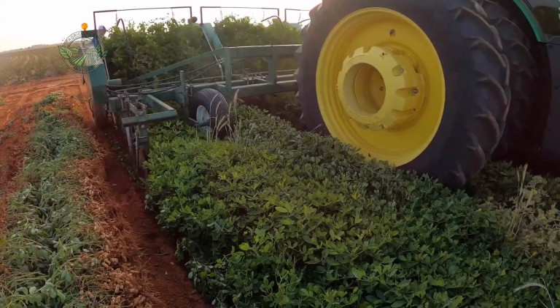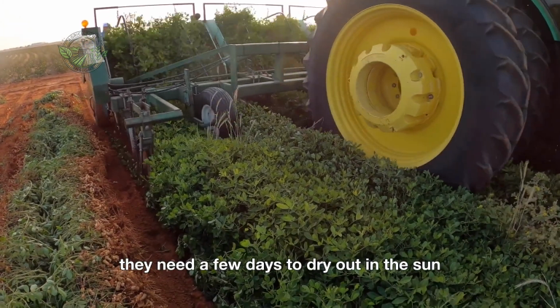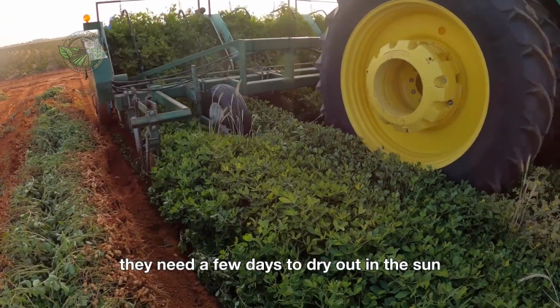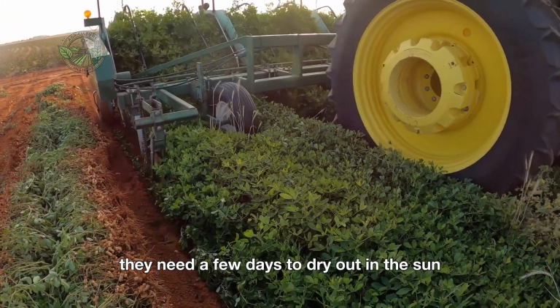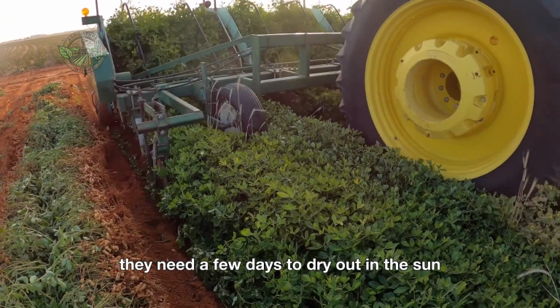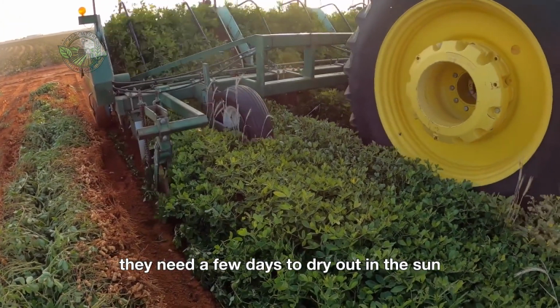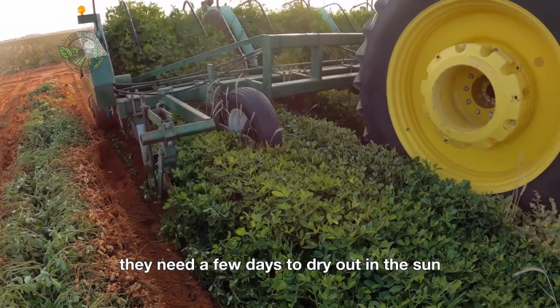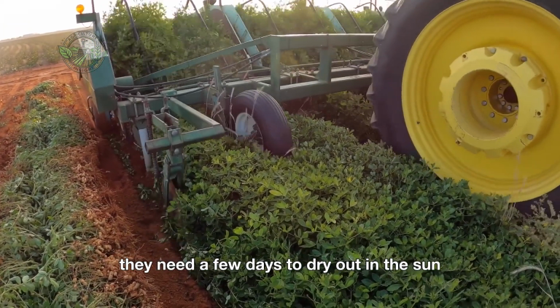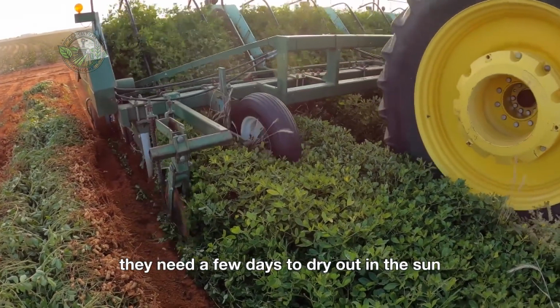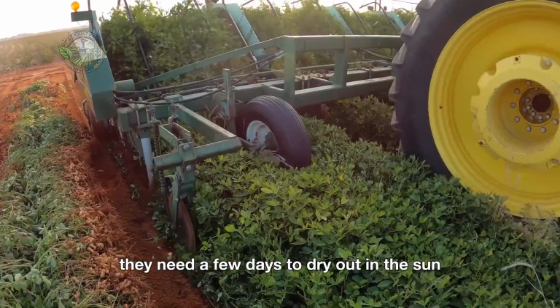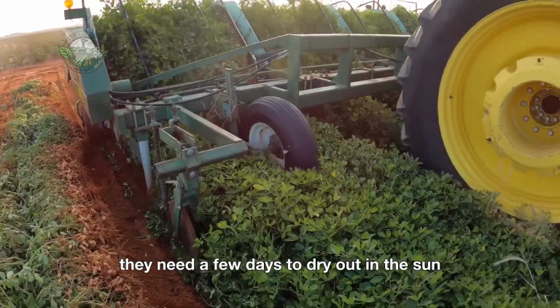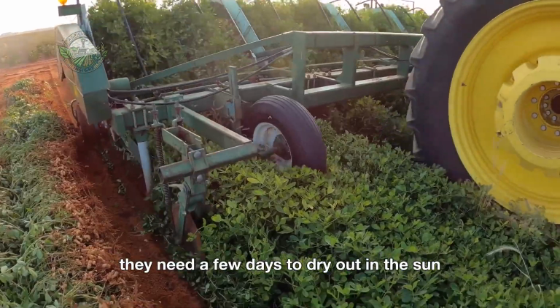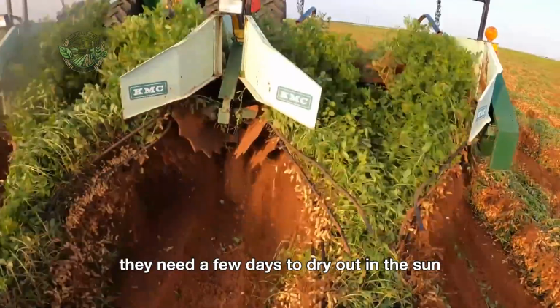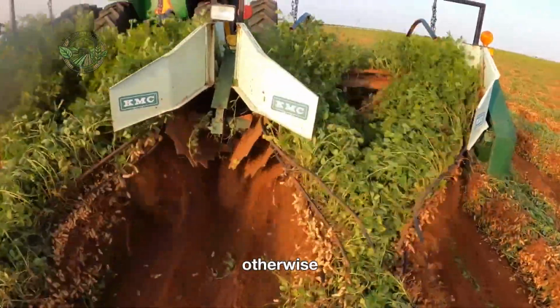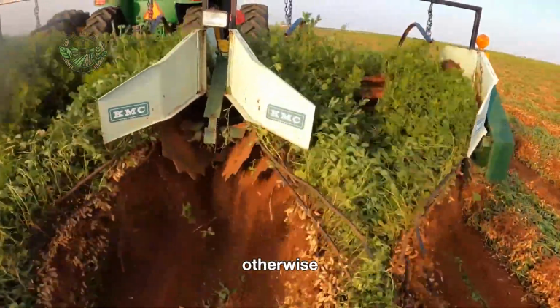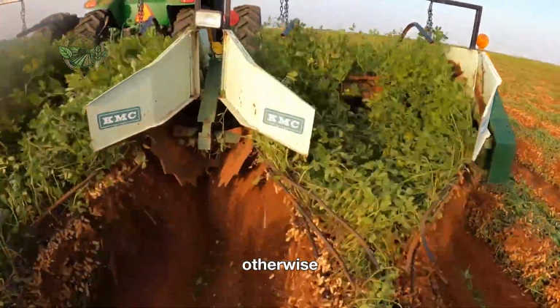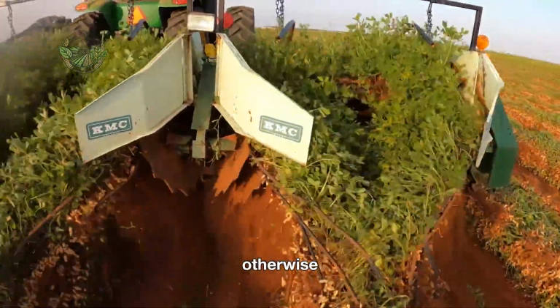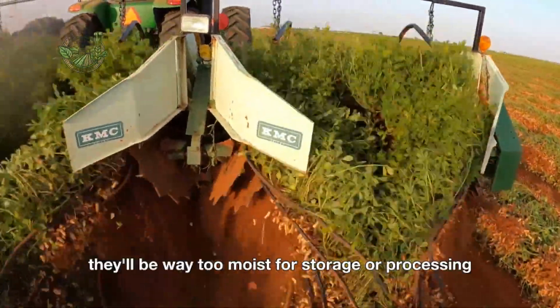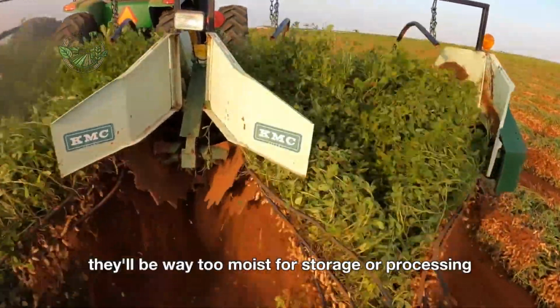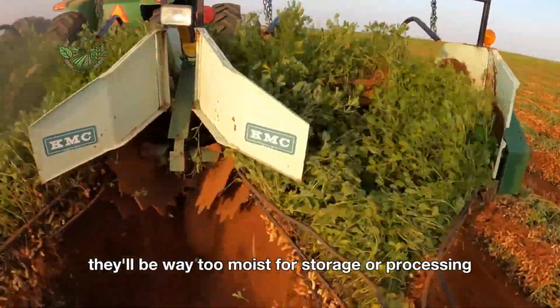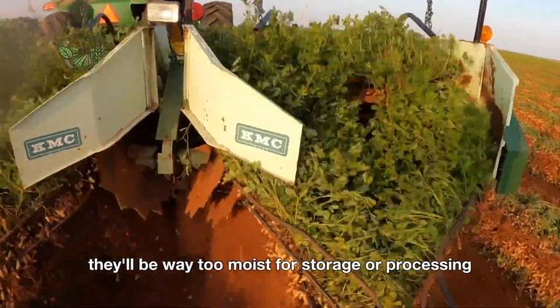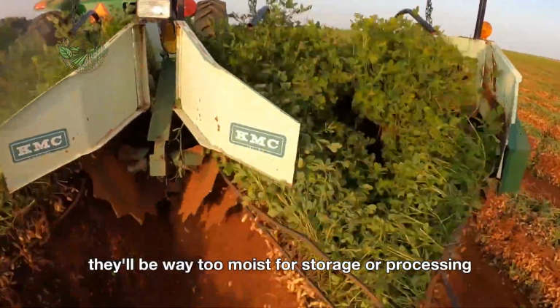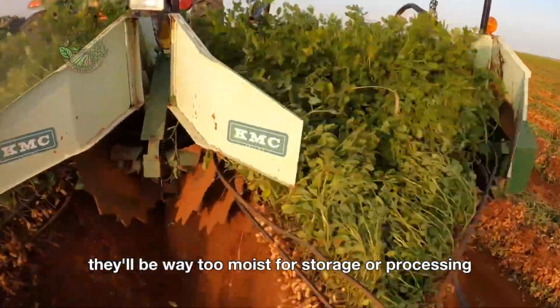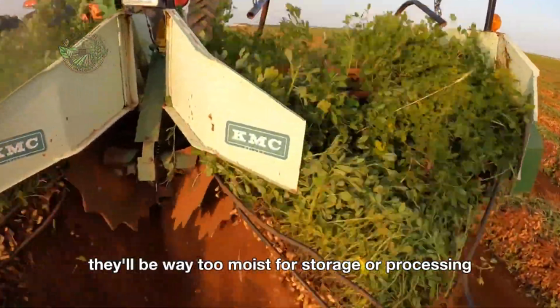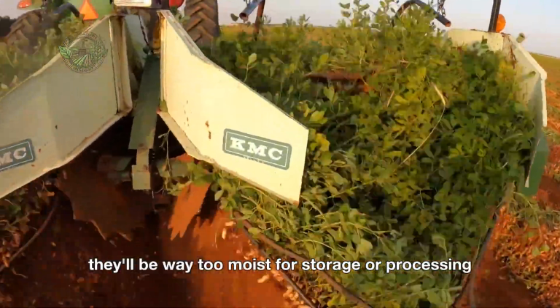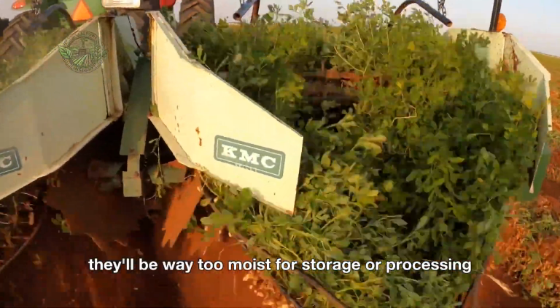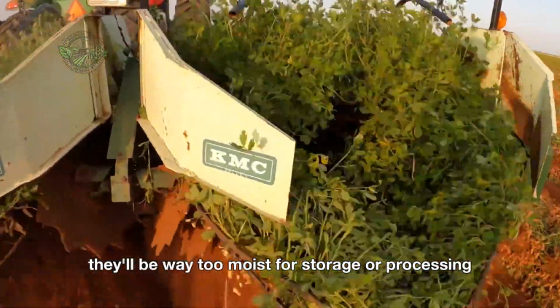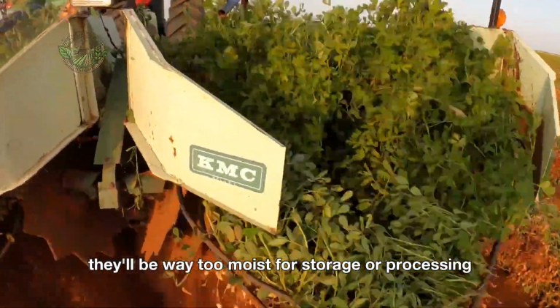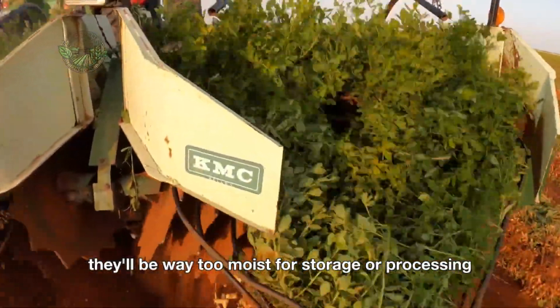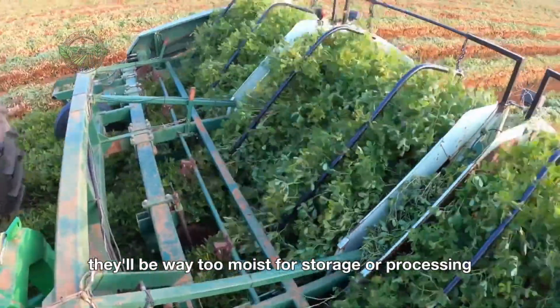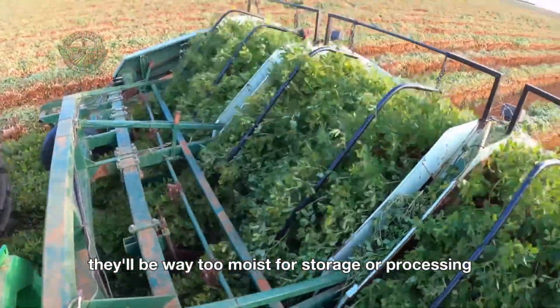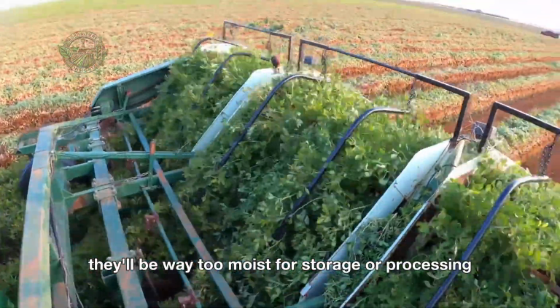They need a few days to dry out in the sun, otherwise they'll be way too moist for storage or processing.